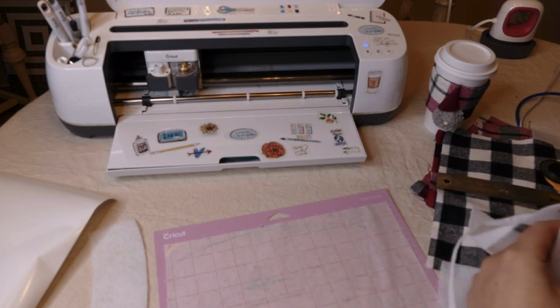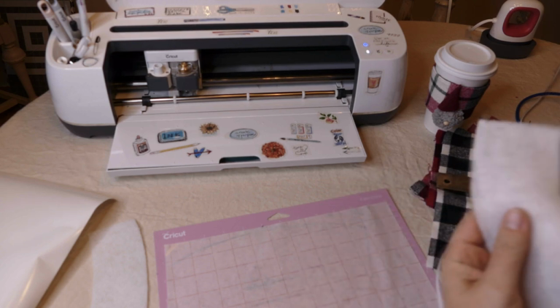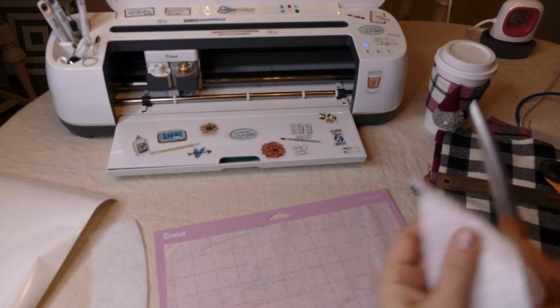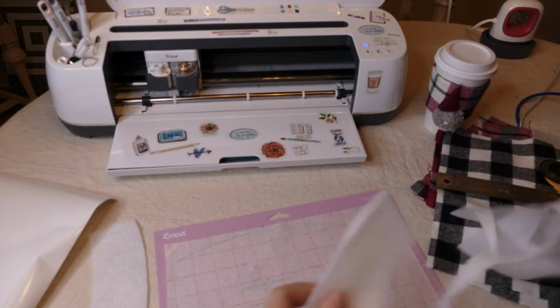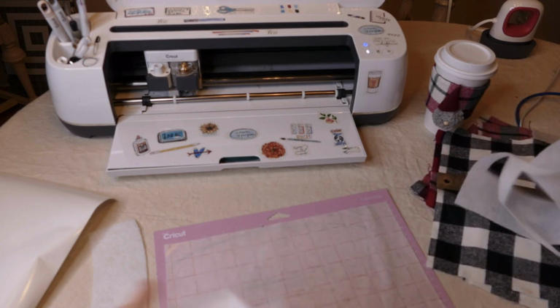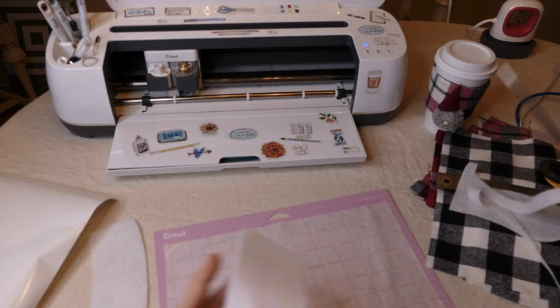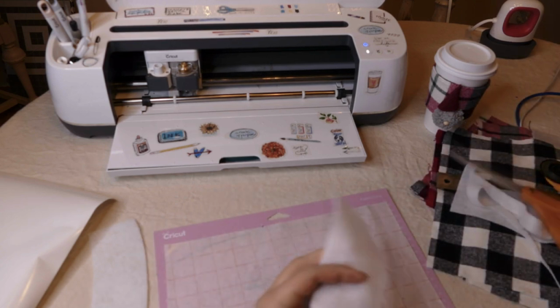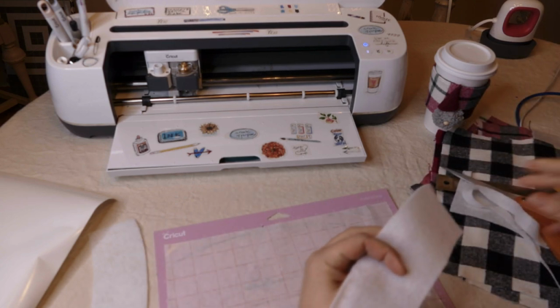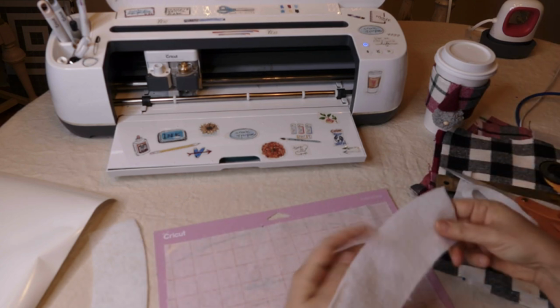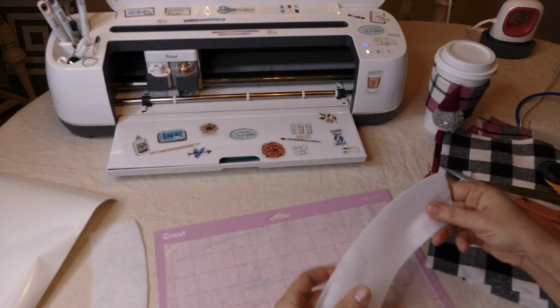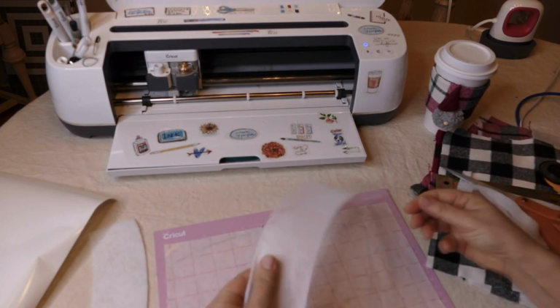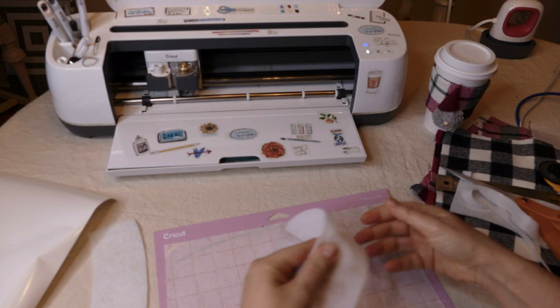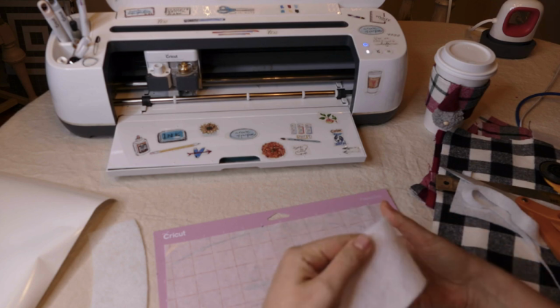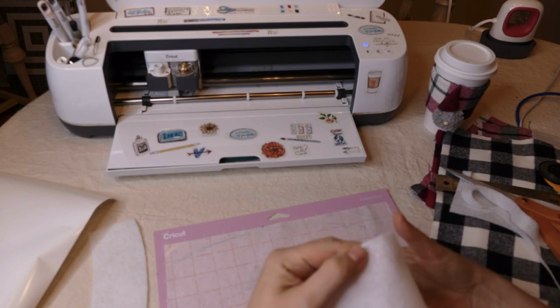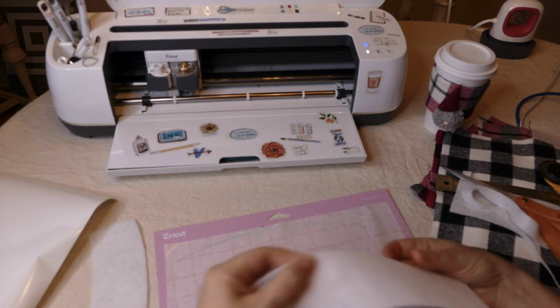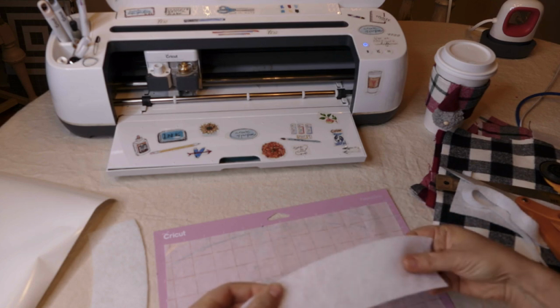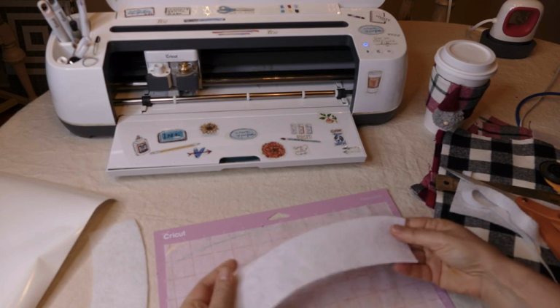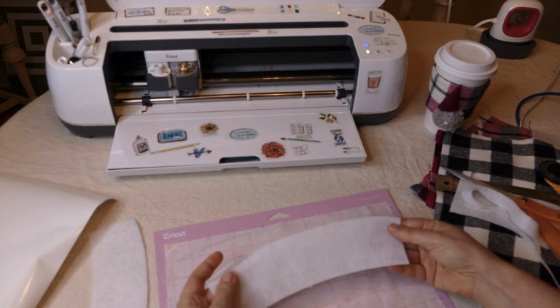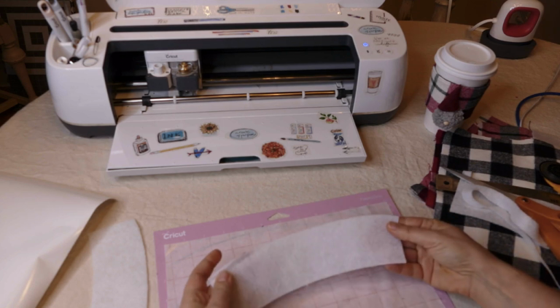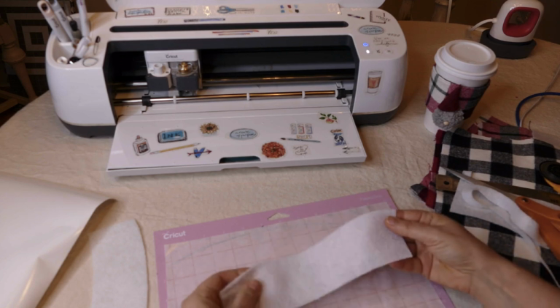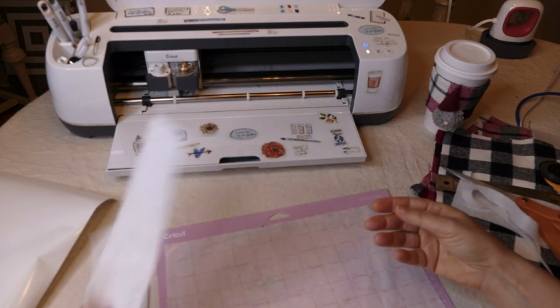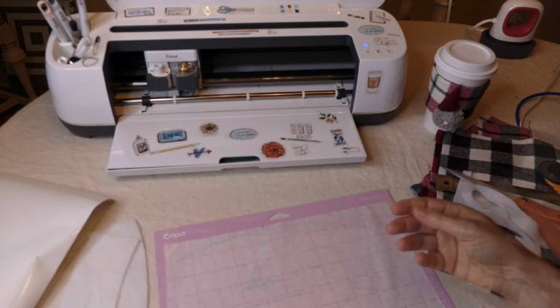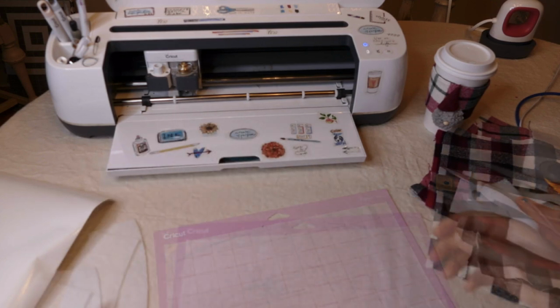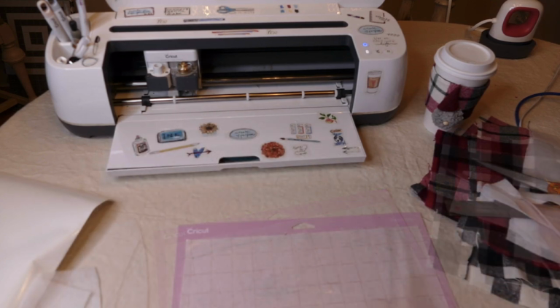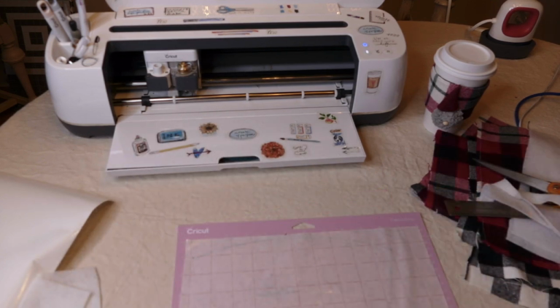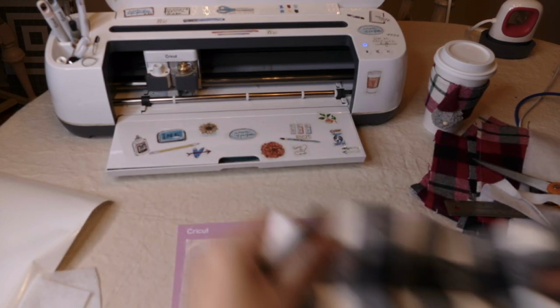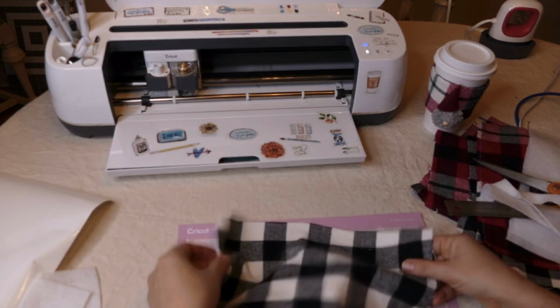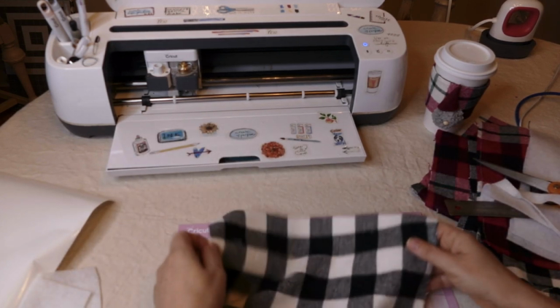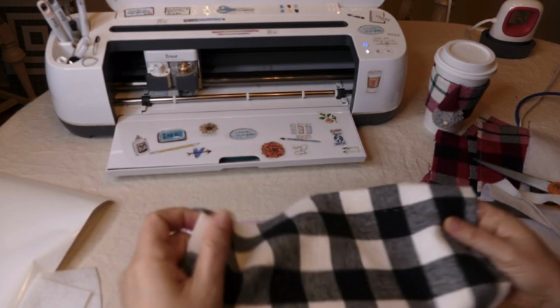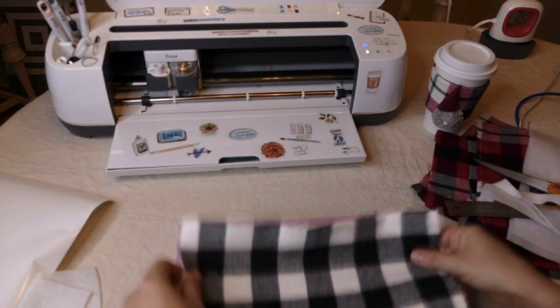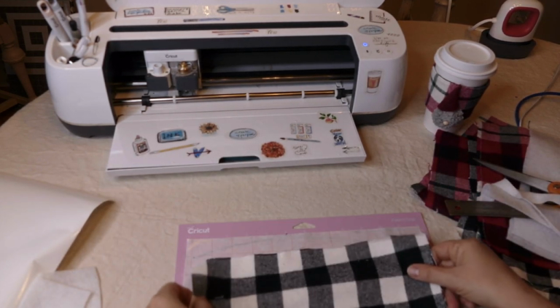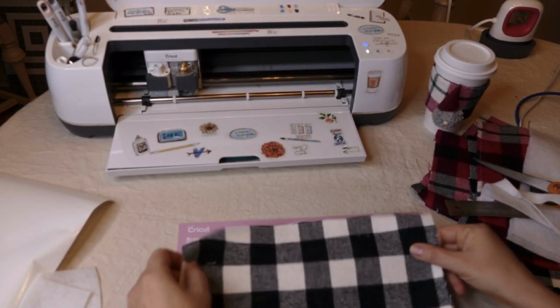We've got our two pieces — they're perfectly cut. I'm going to go ahead and set up the next cut.